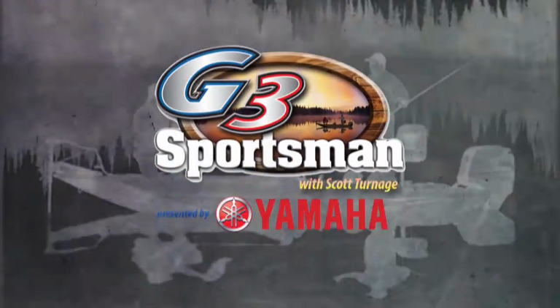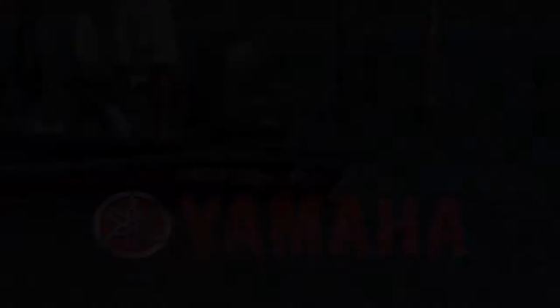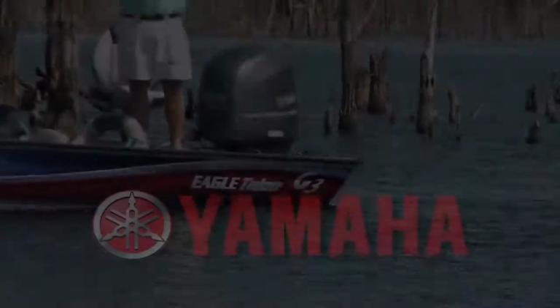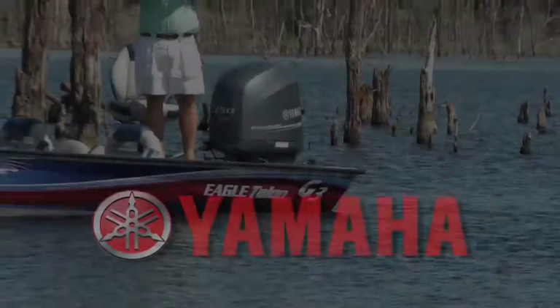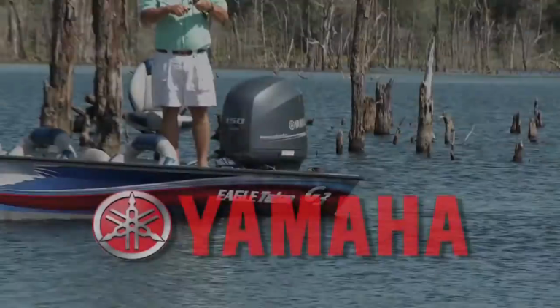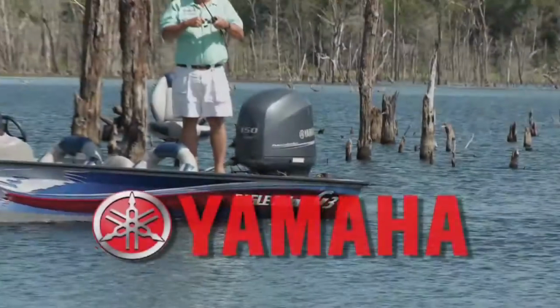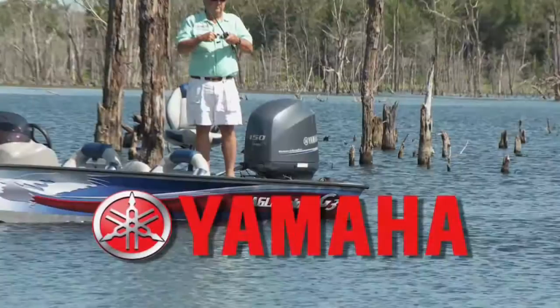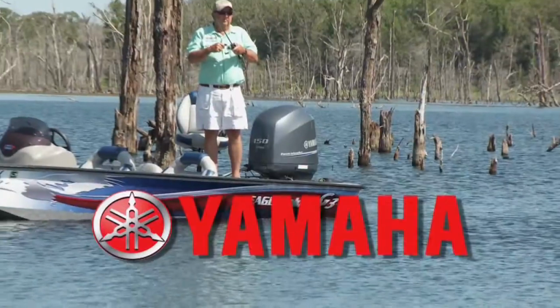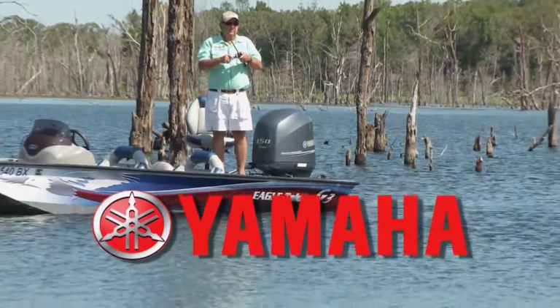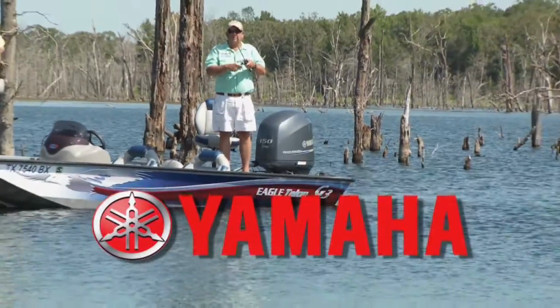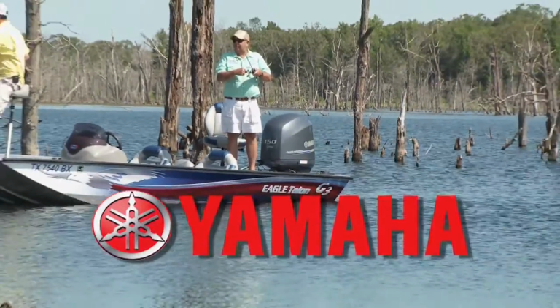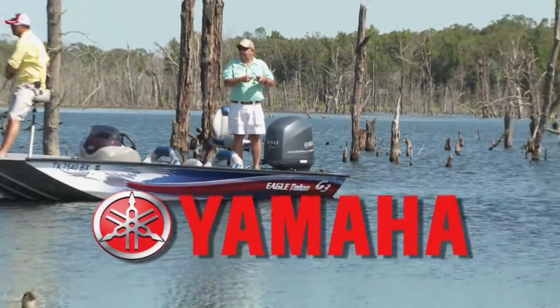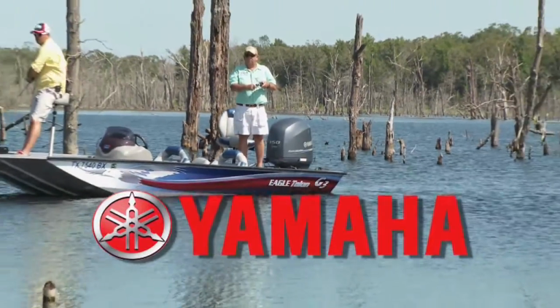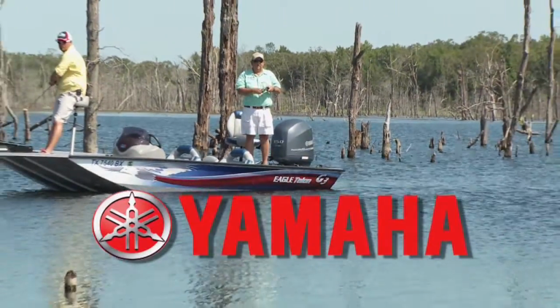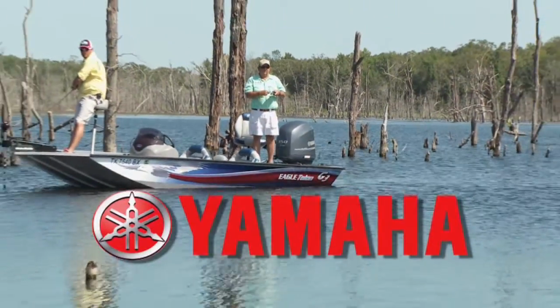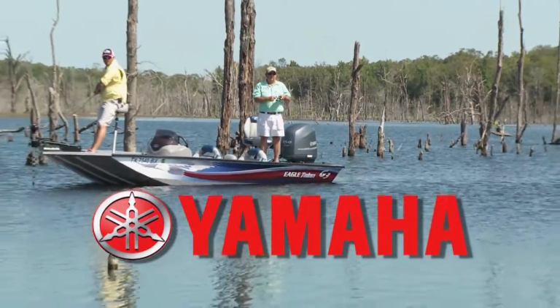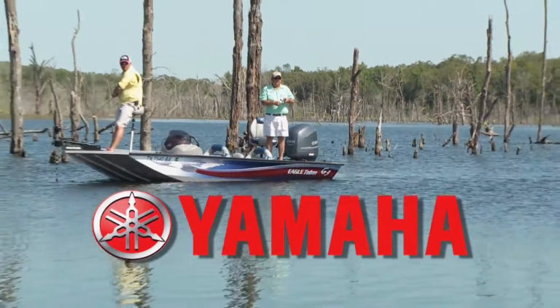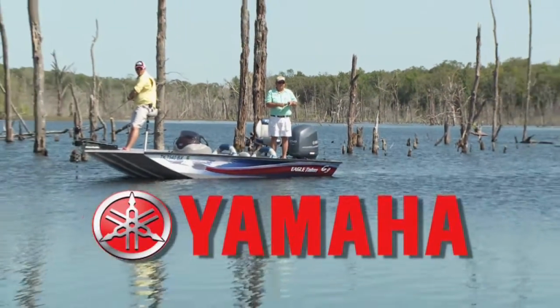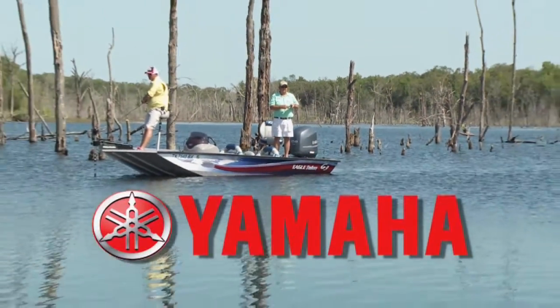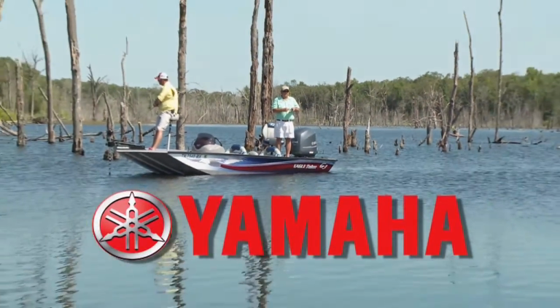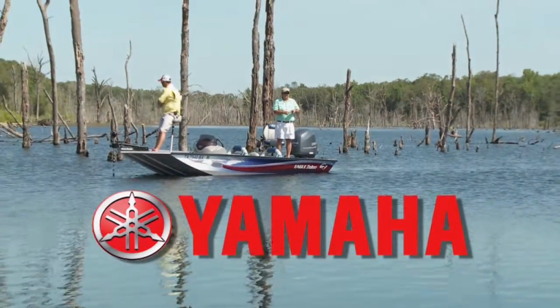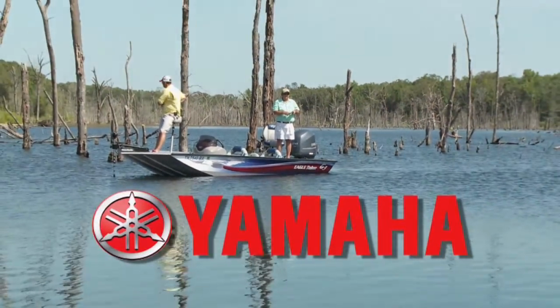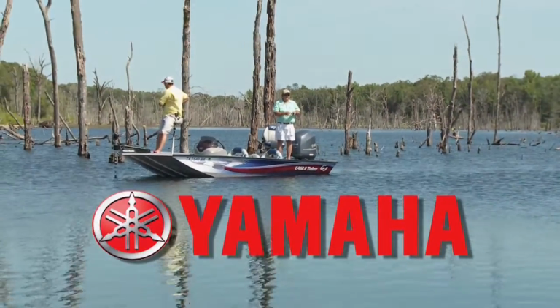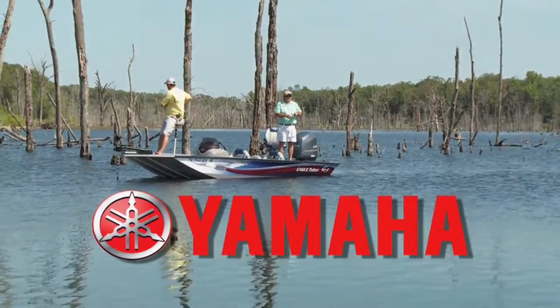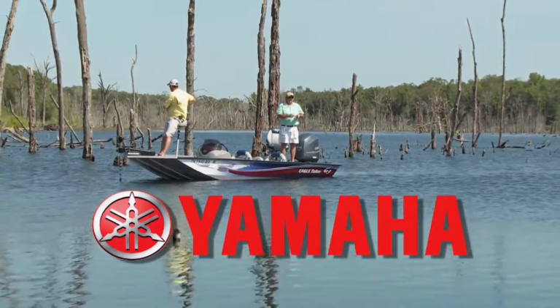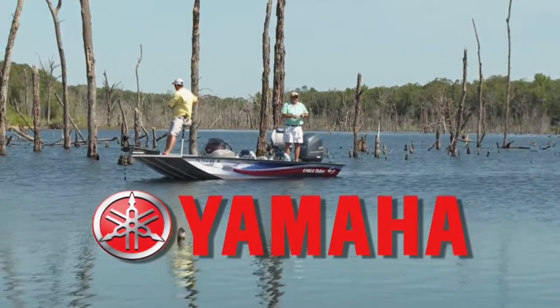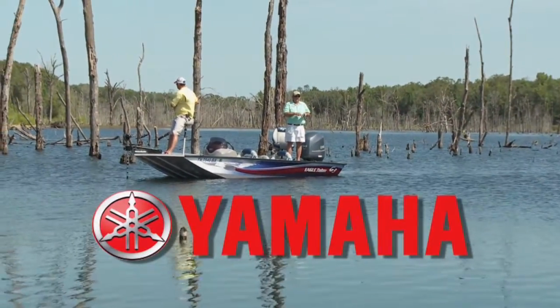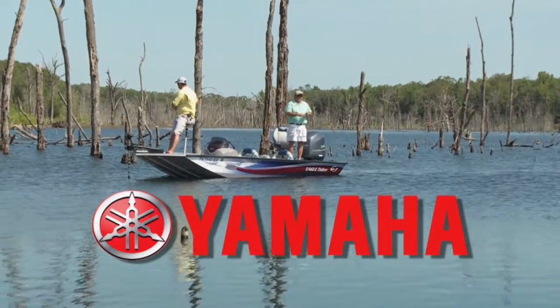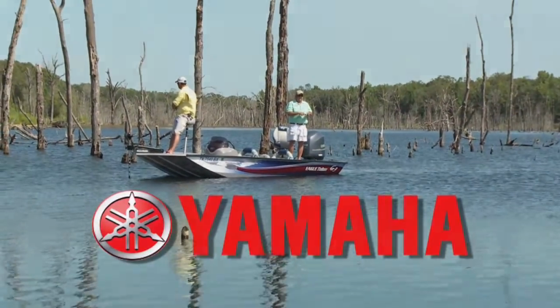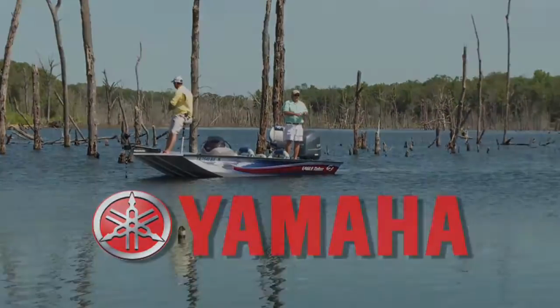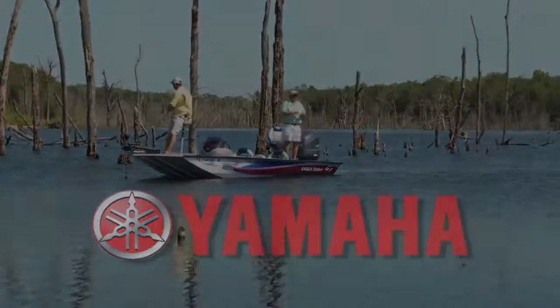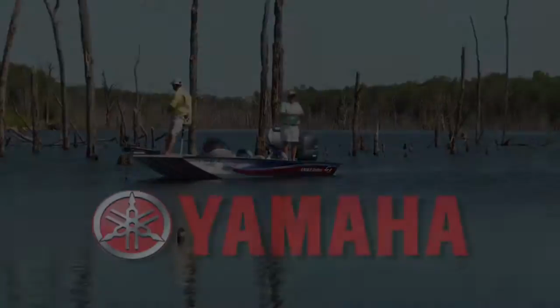The G3 Sportsman is presented by Yamaha. Reliability starts here.